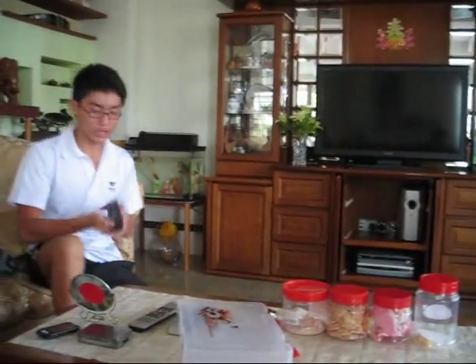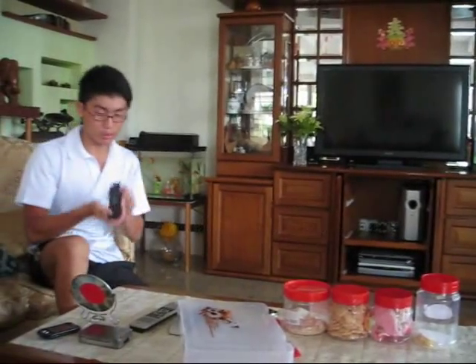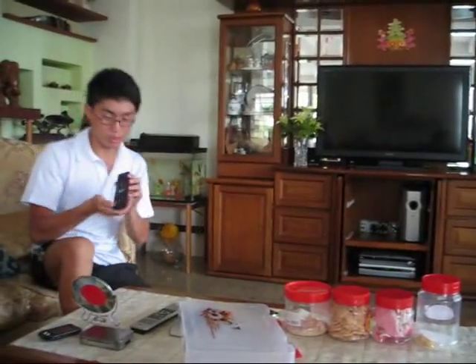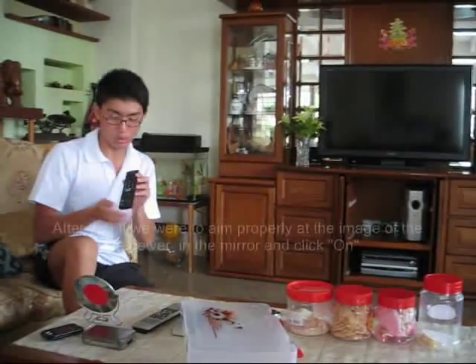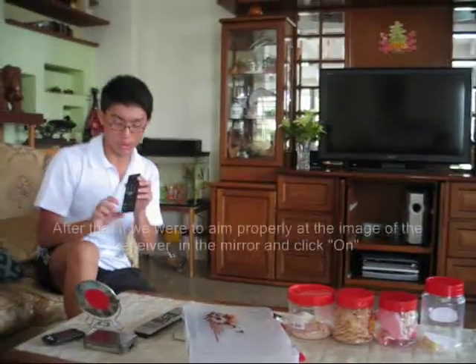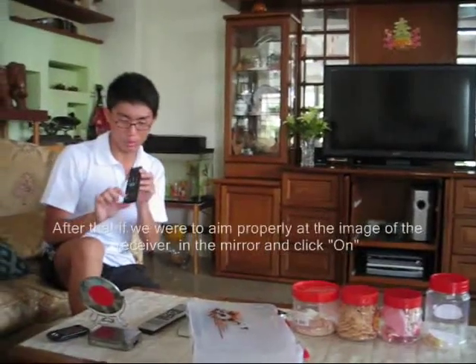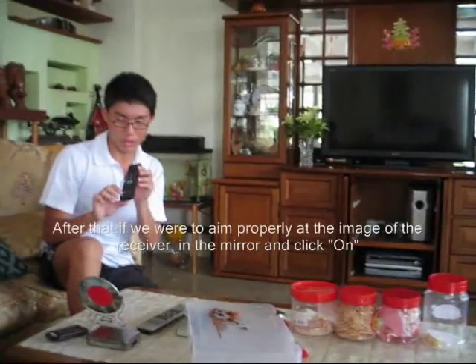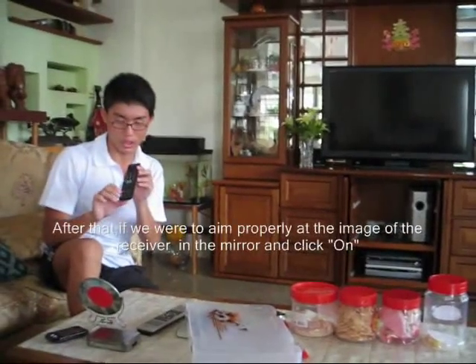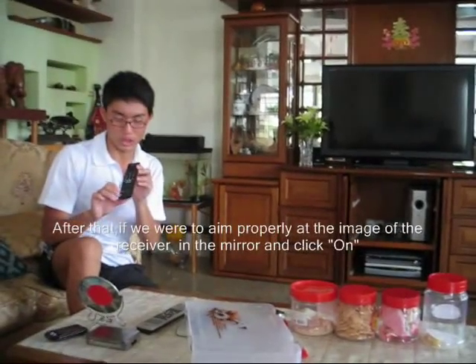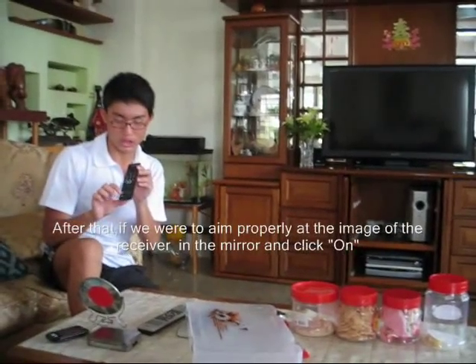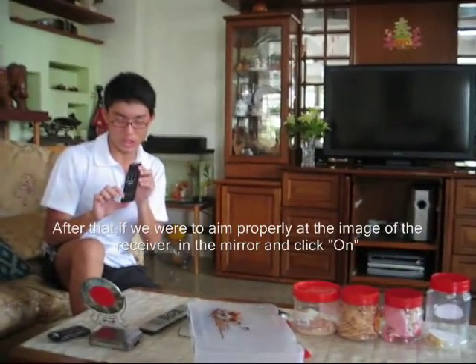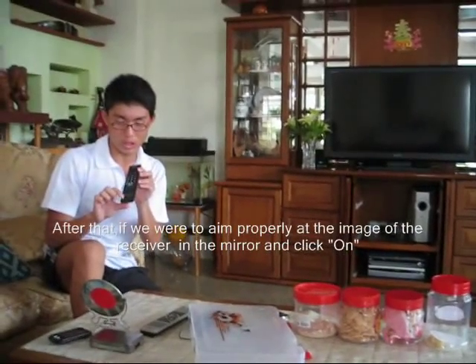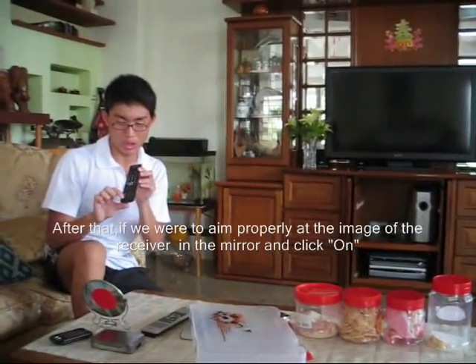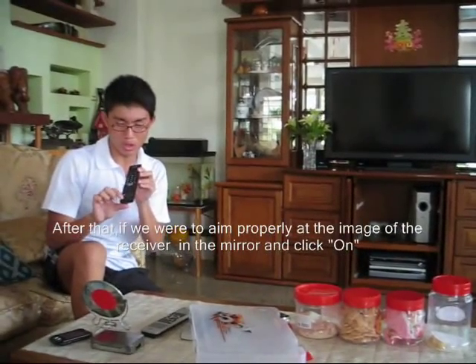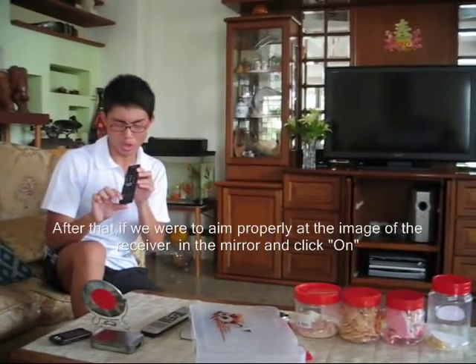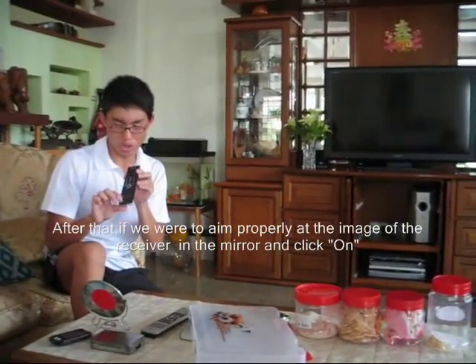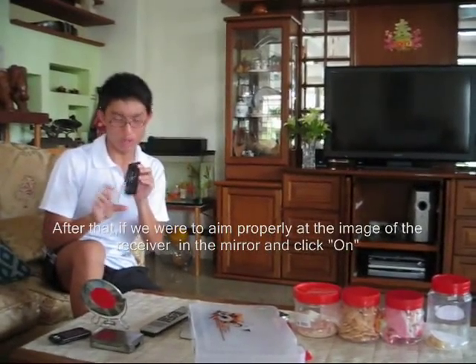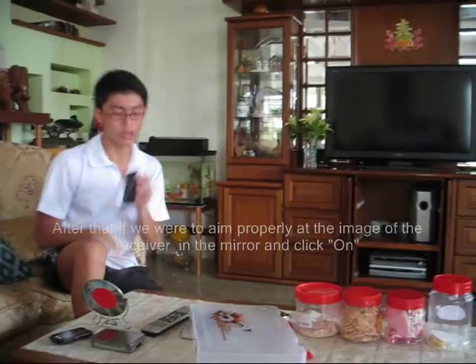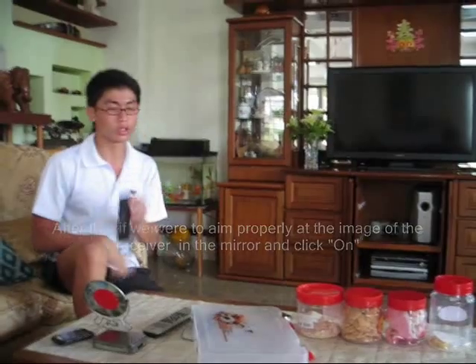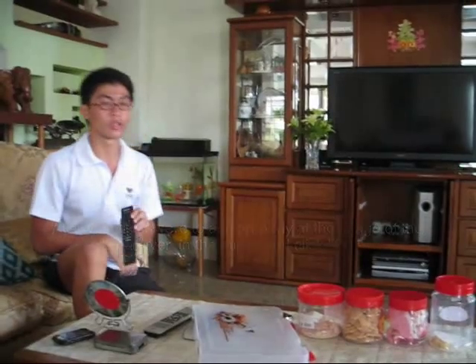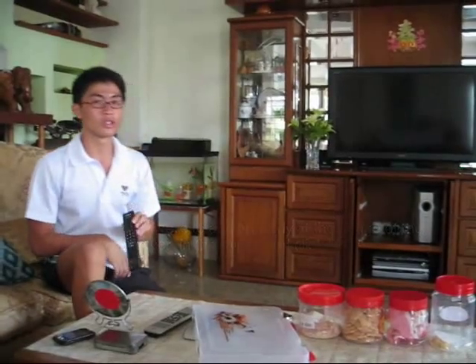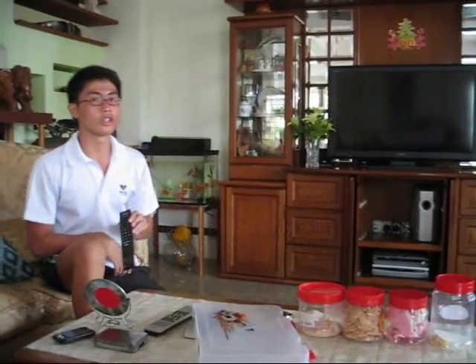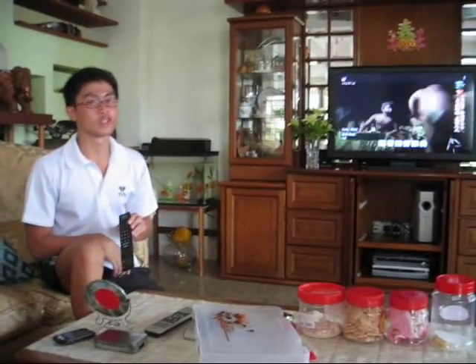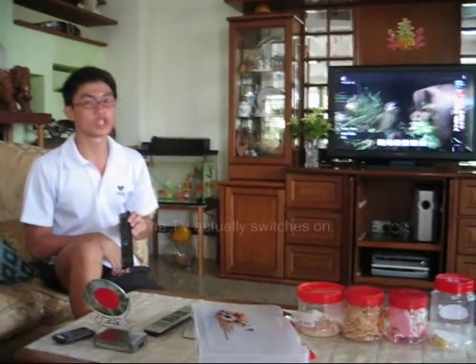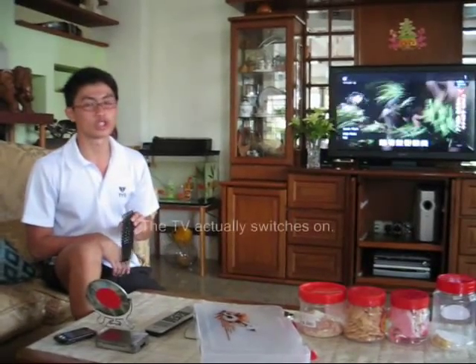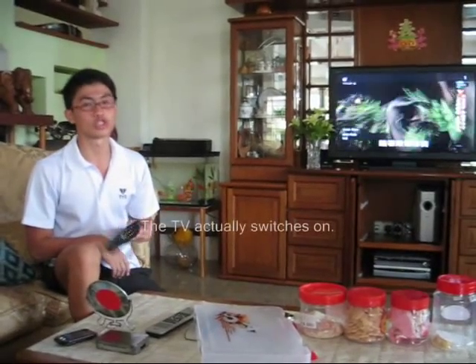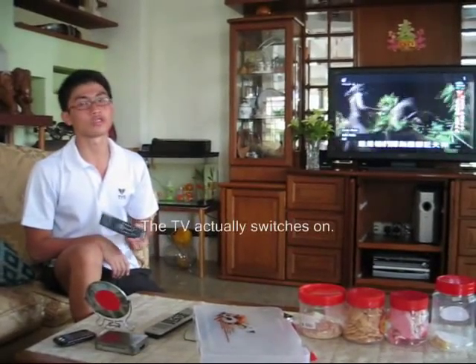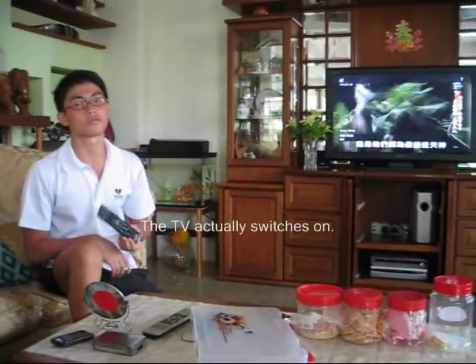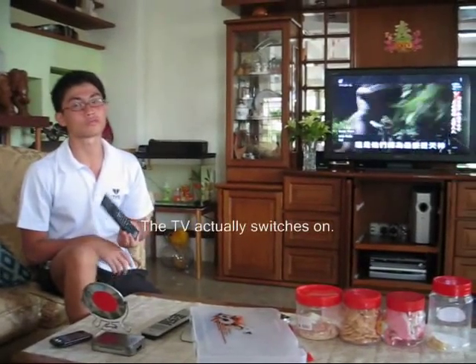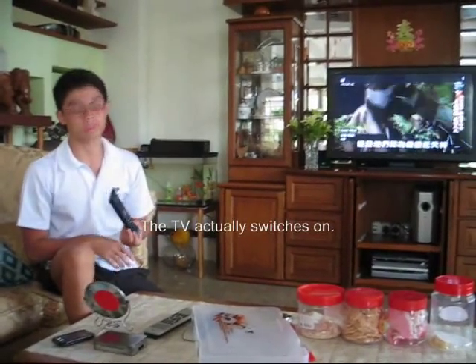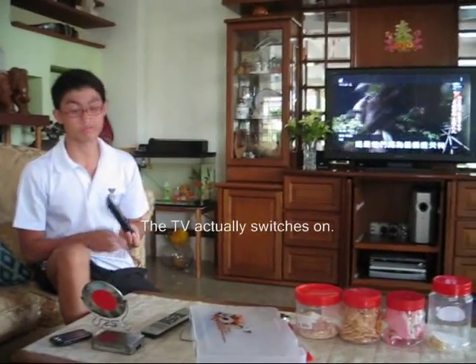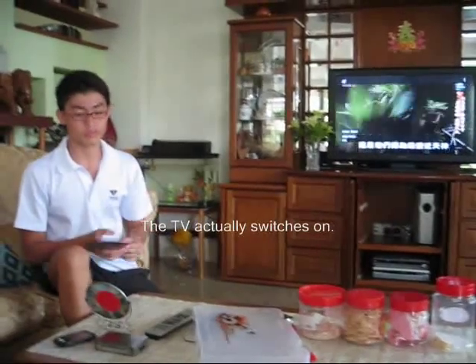After that, if we aim properly at the image of the receiver in the mirror and click on, the television actually switches on.